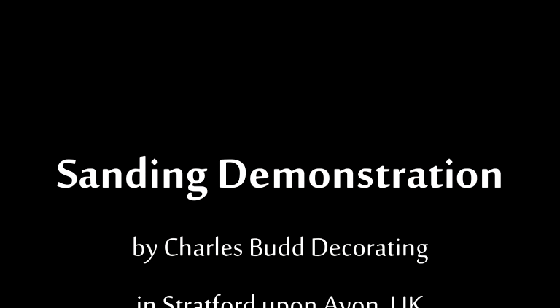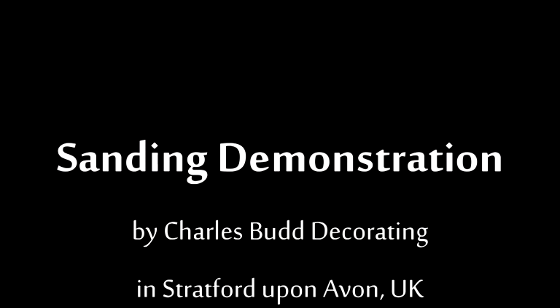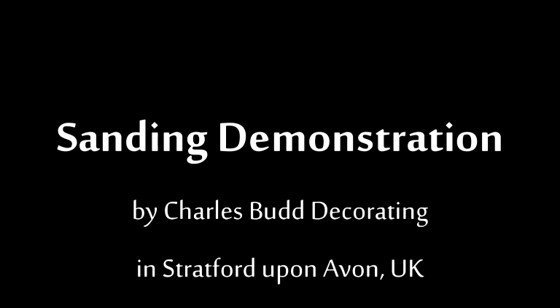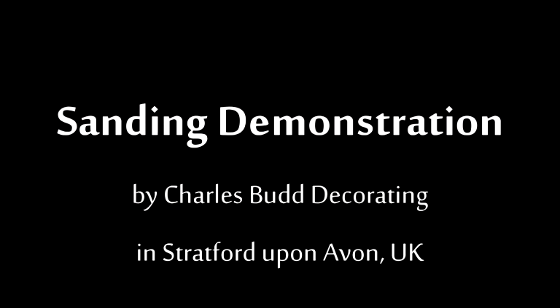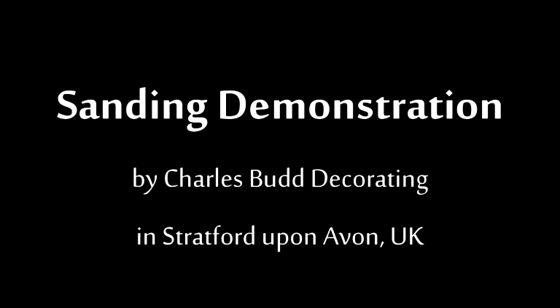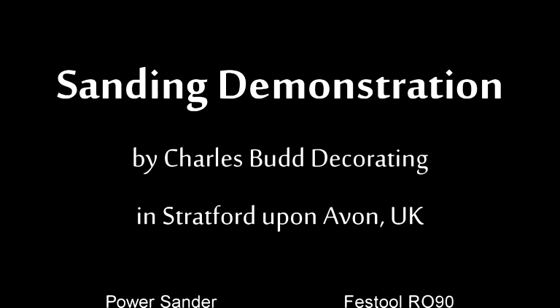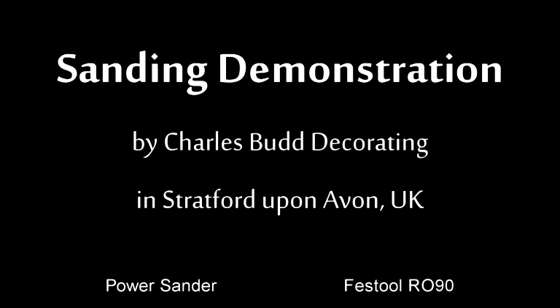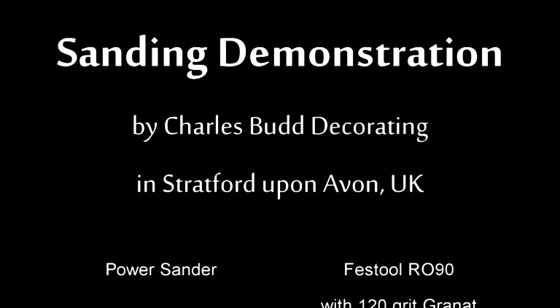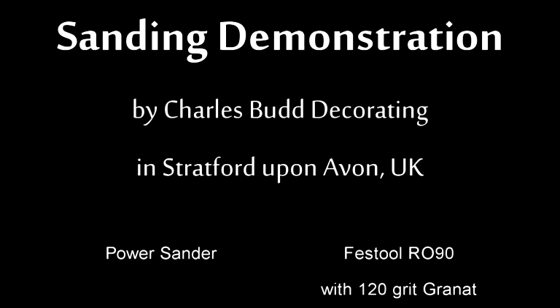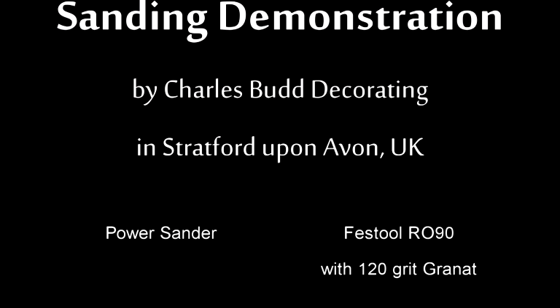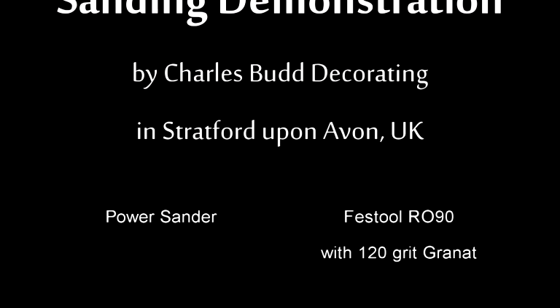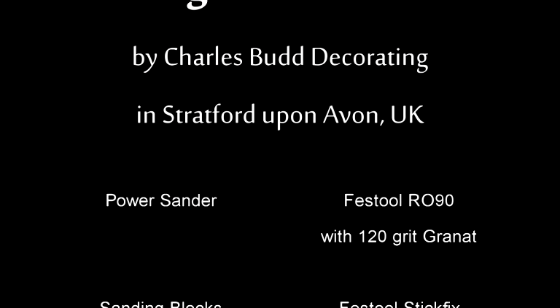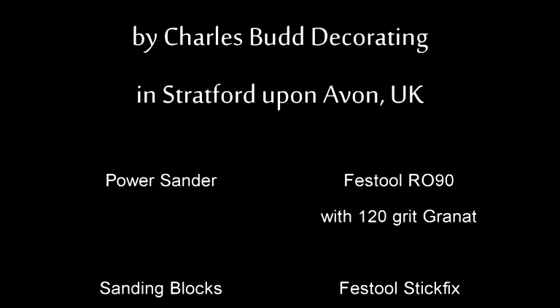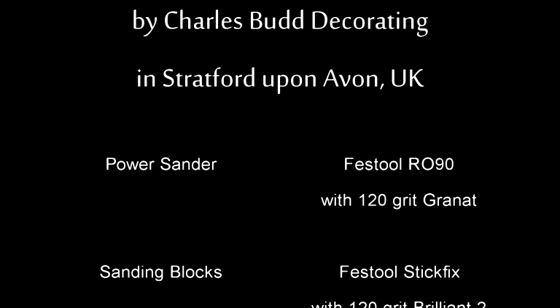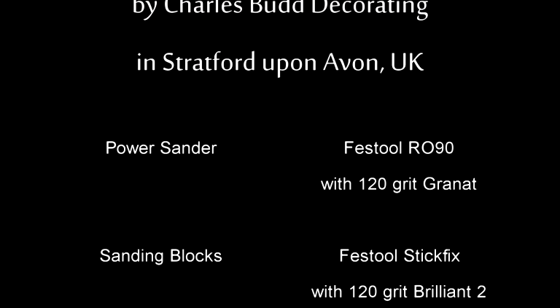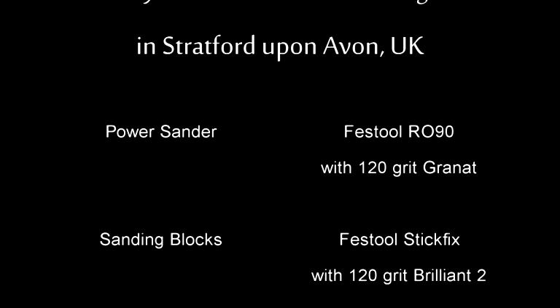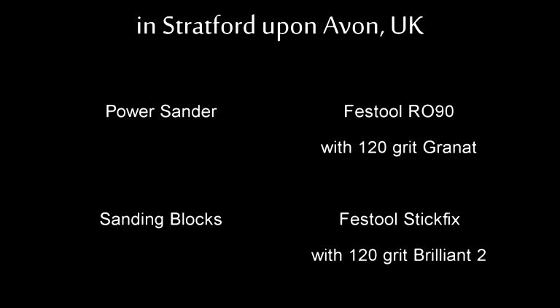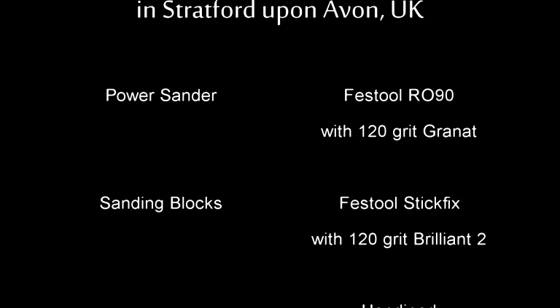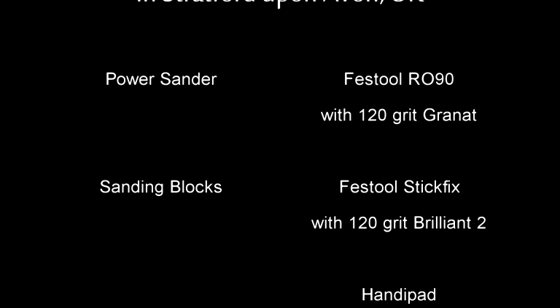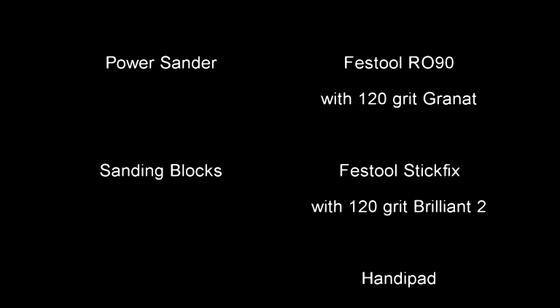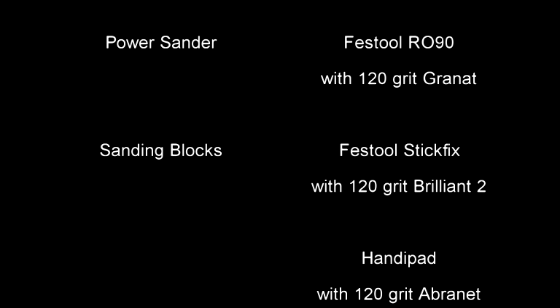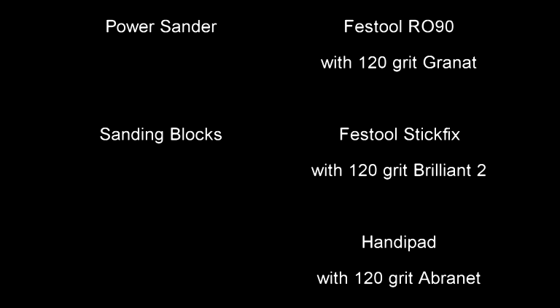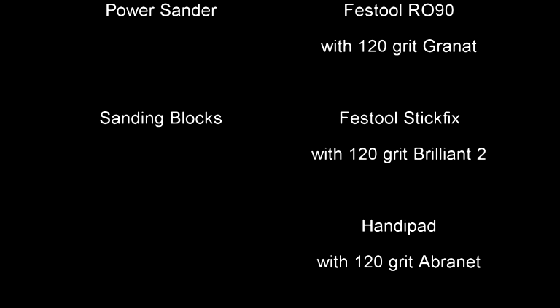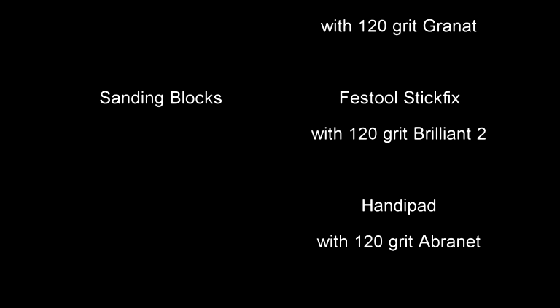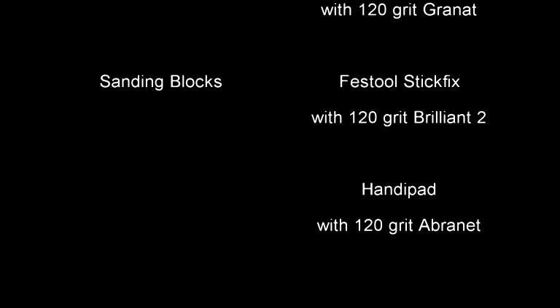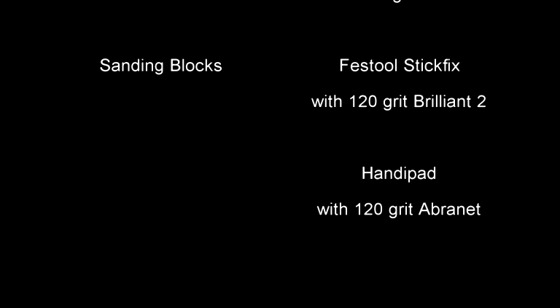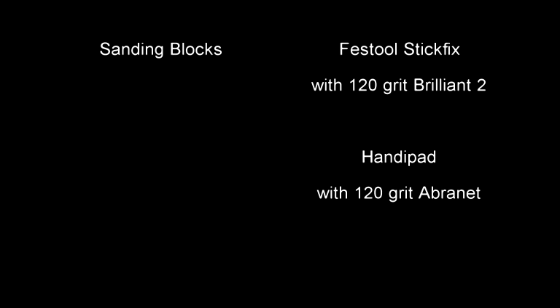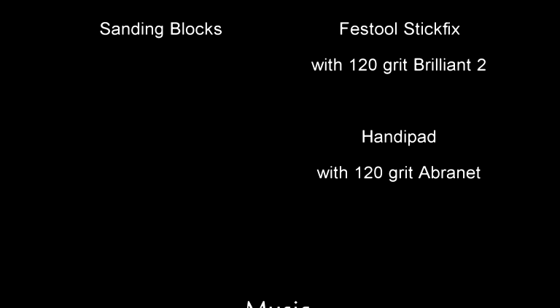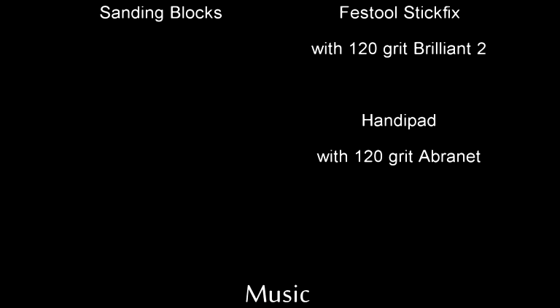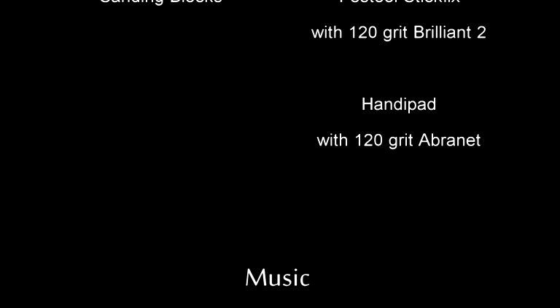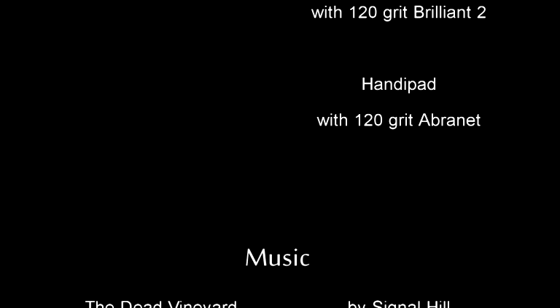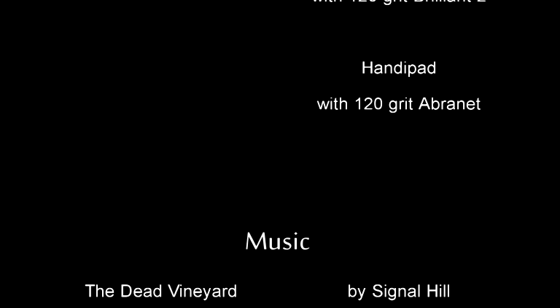Thank you for watching. If you want to get in touch with me, do so via my website, www.charlesbuddecorating.co.uk